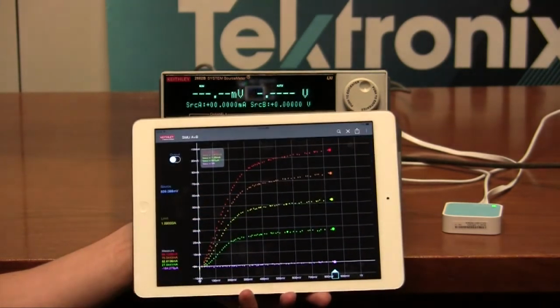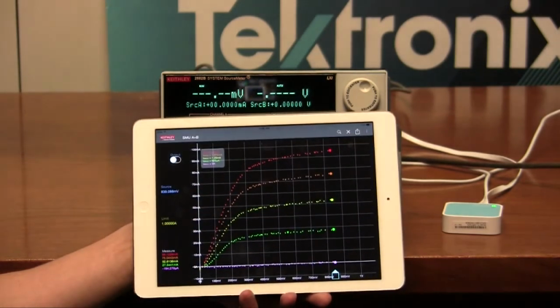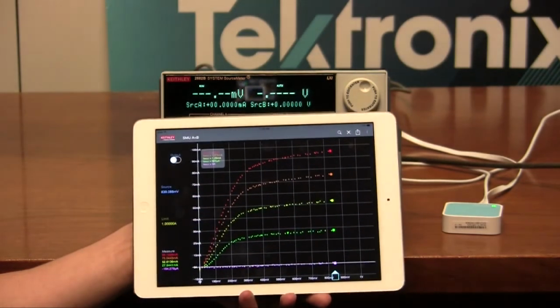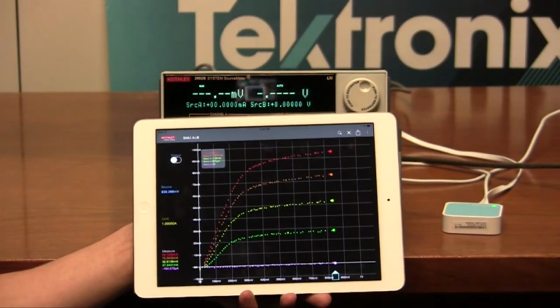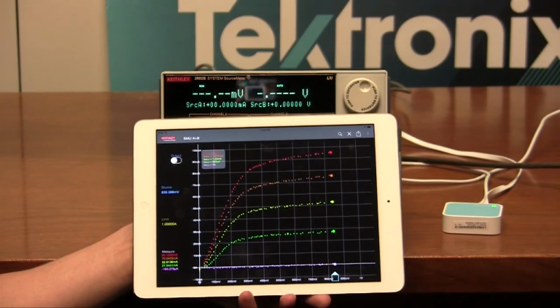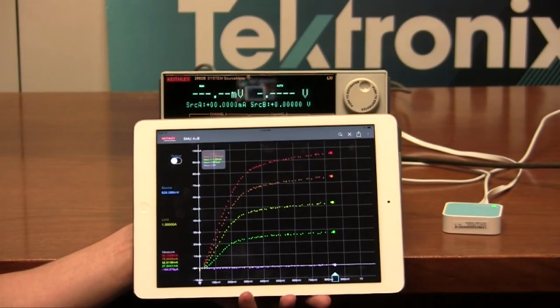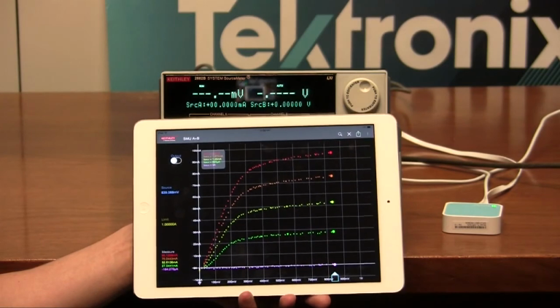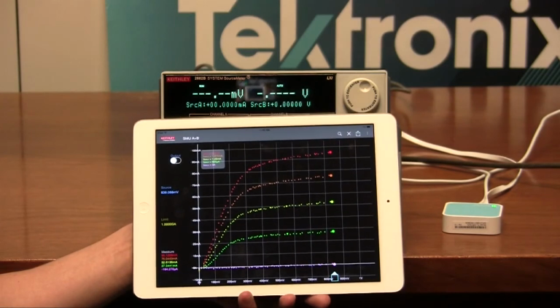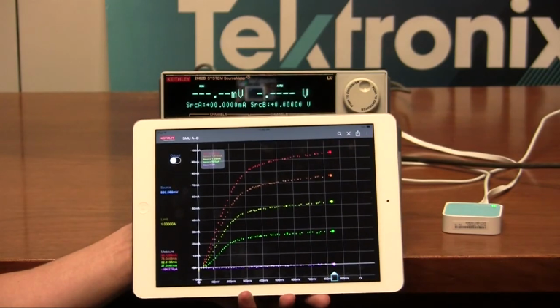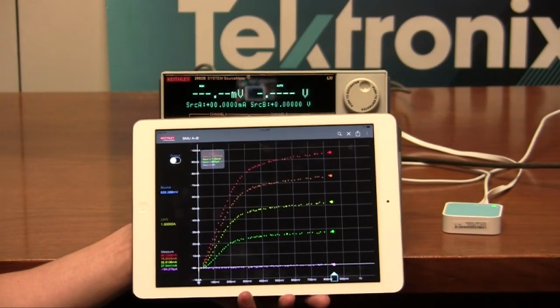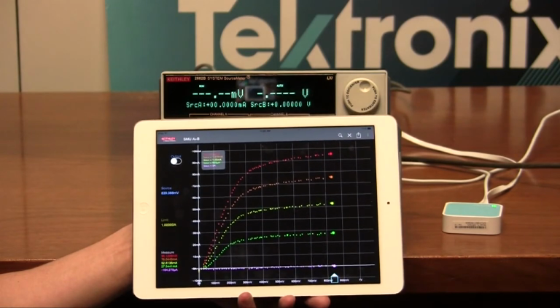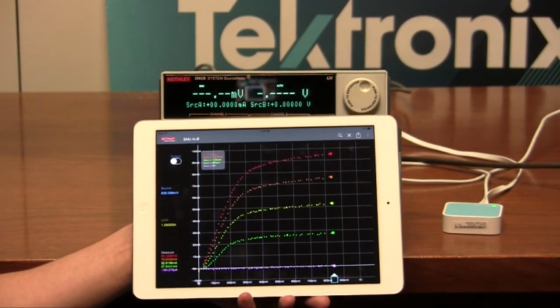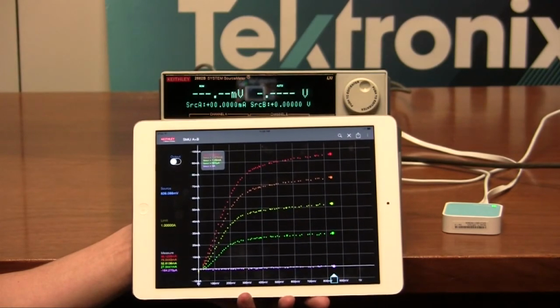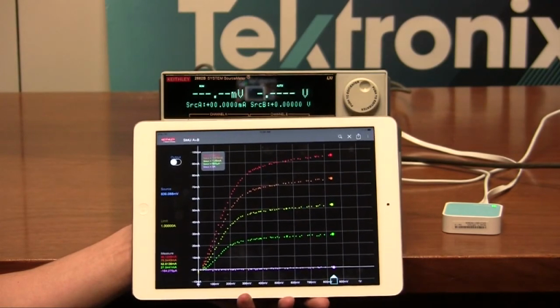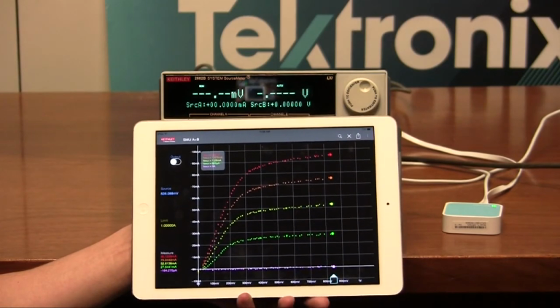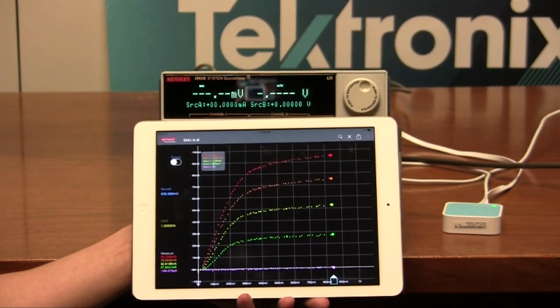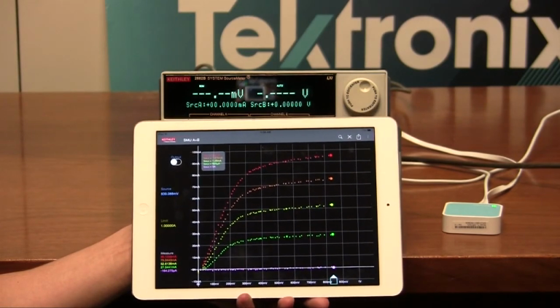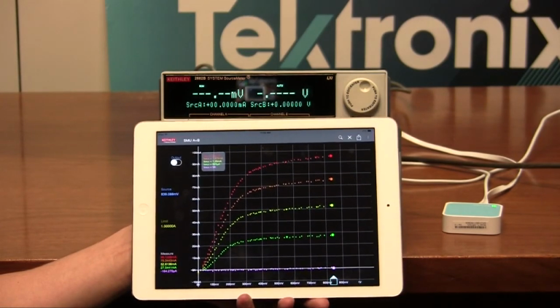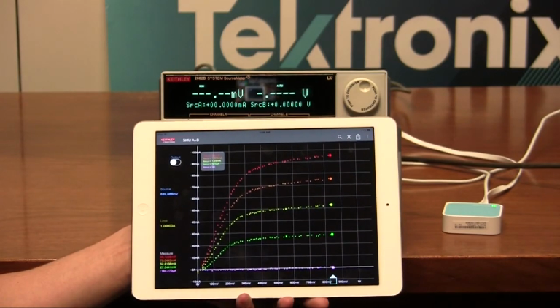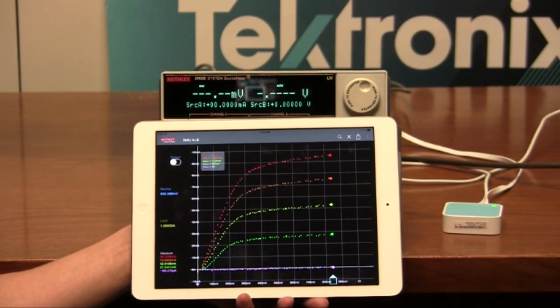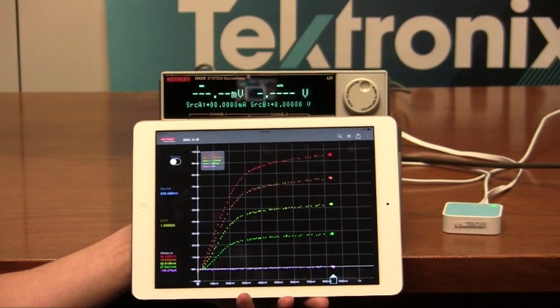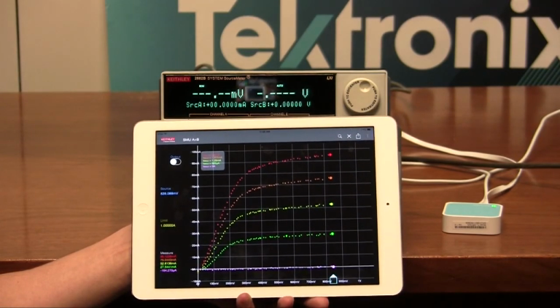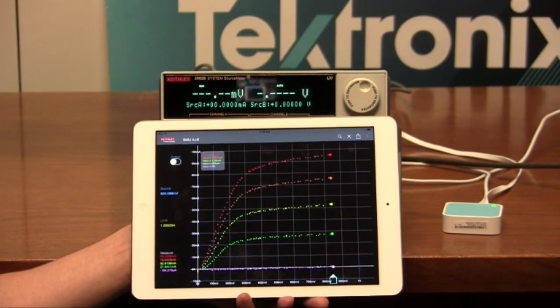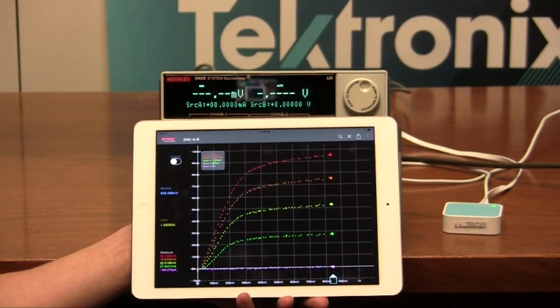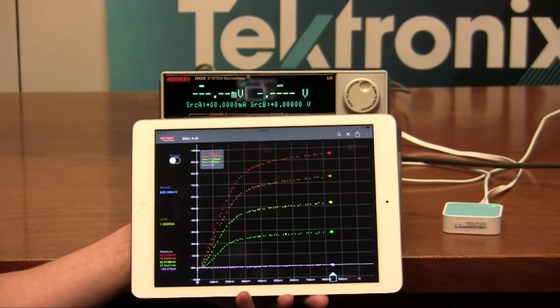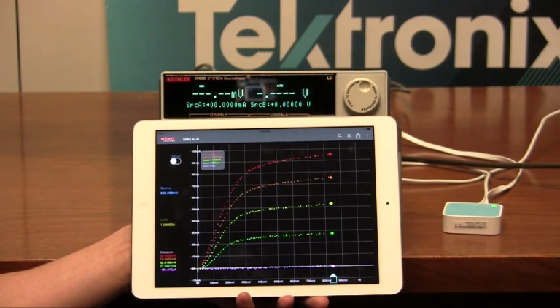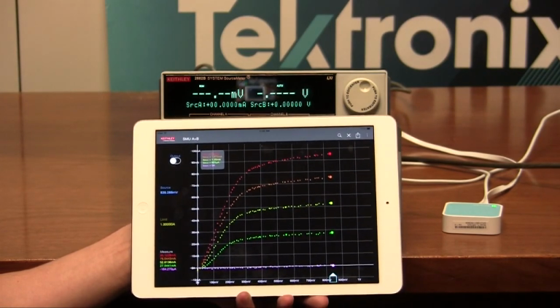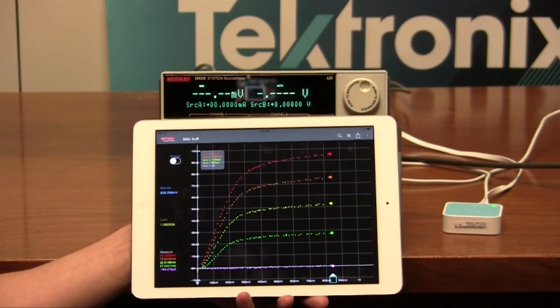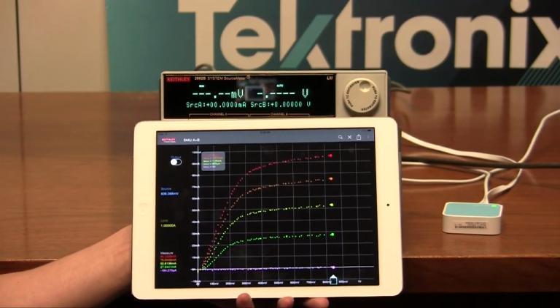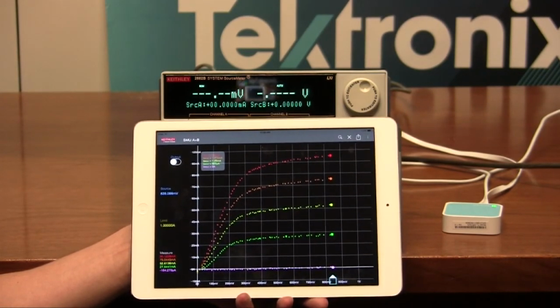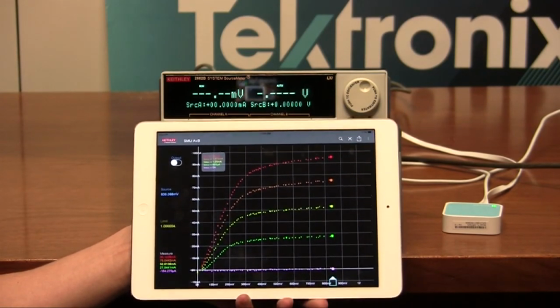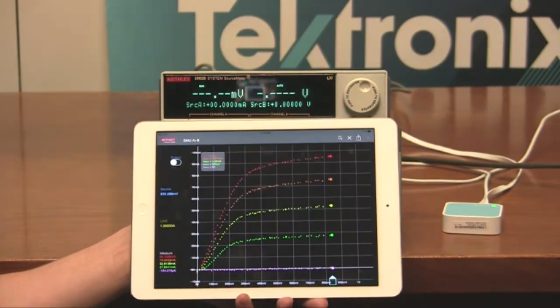We hope that this instructional video has encouraged you to download the free Keithley IV app.